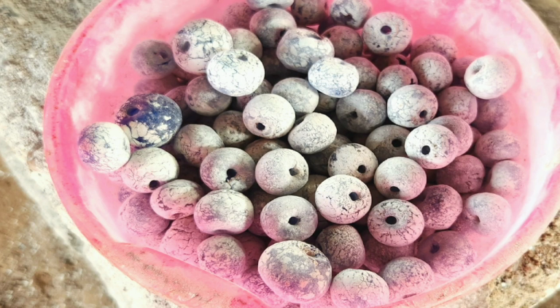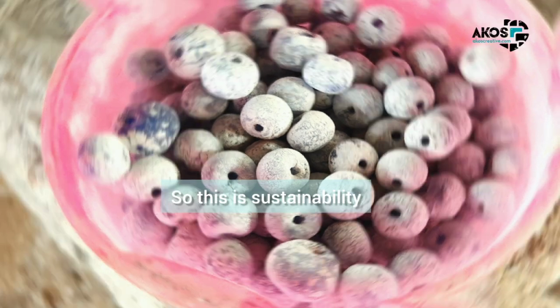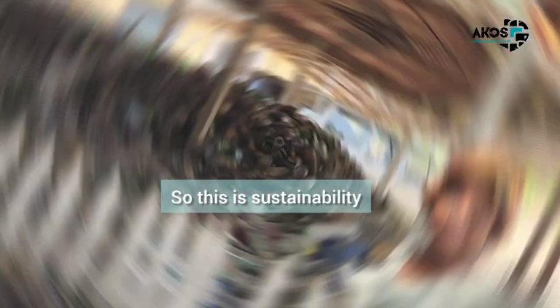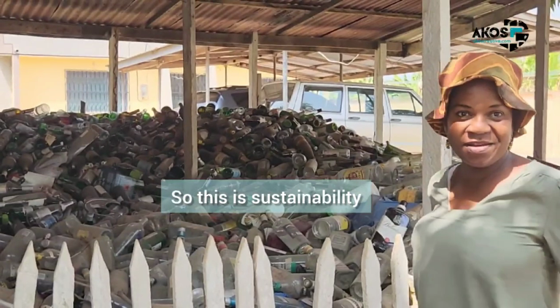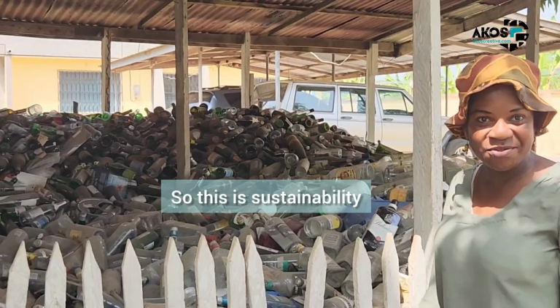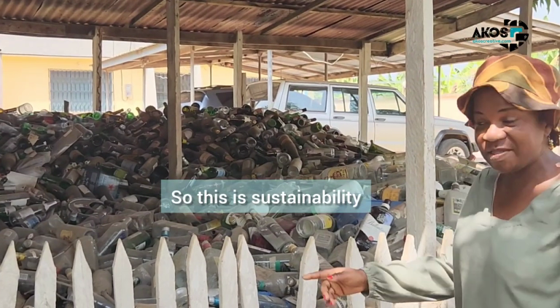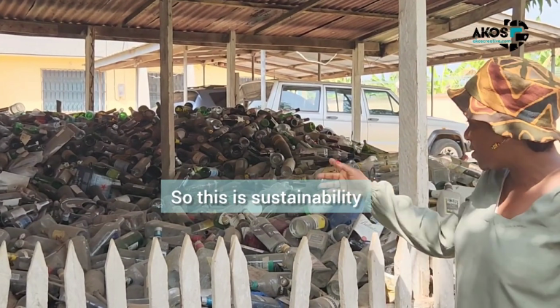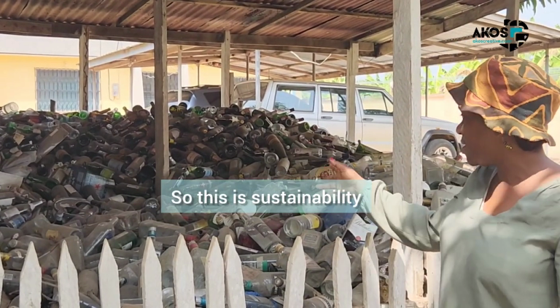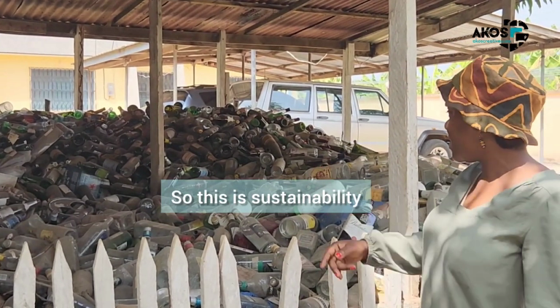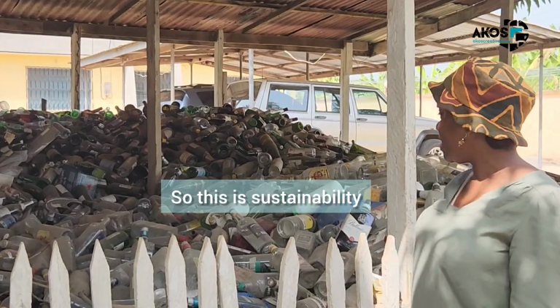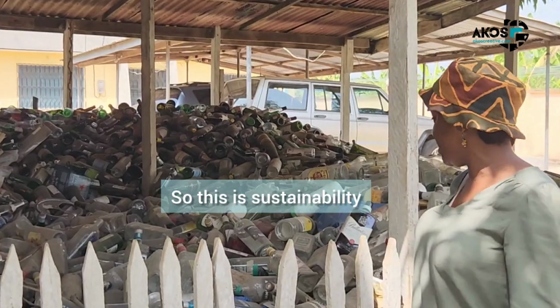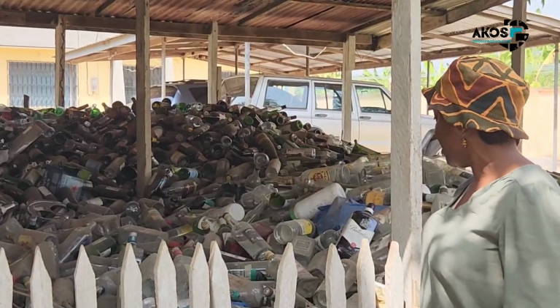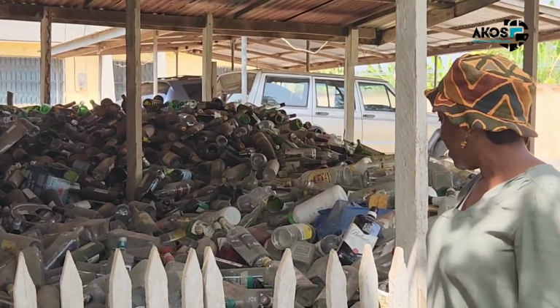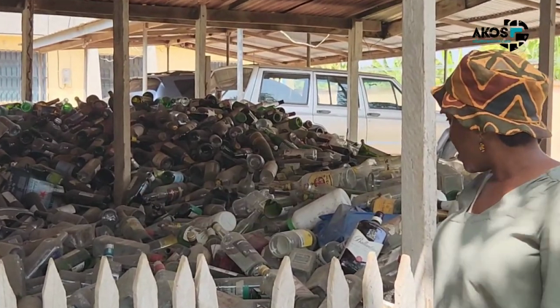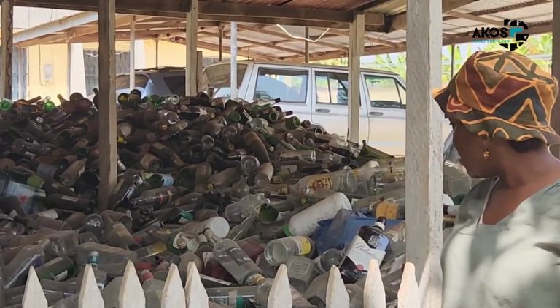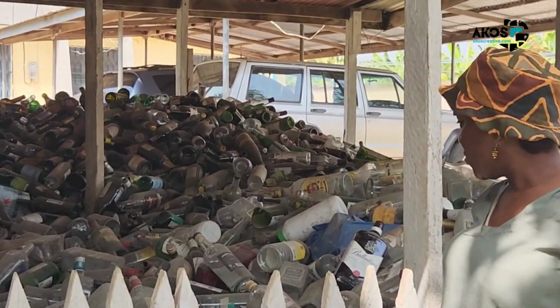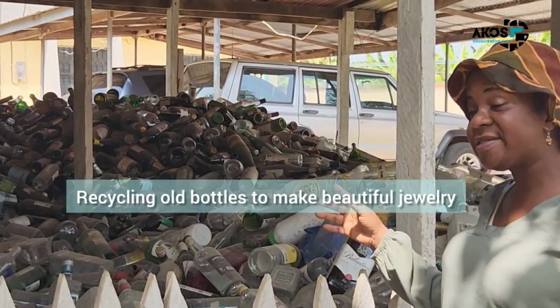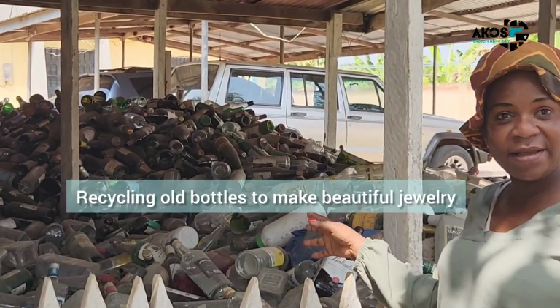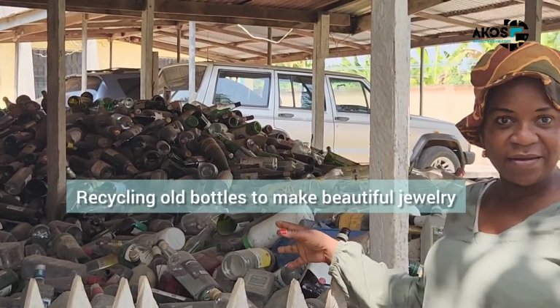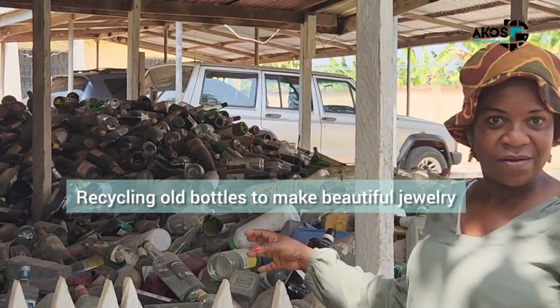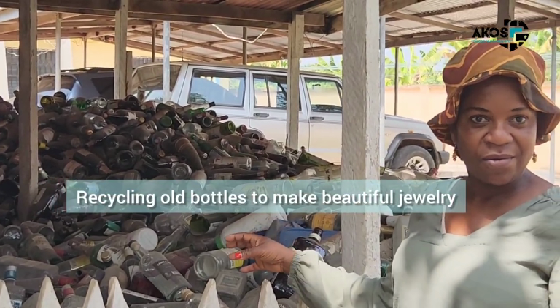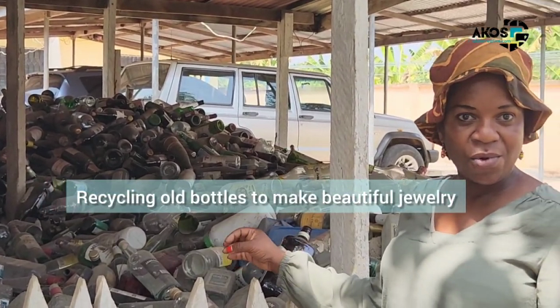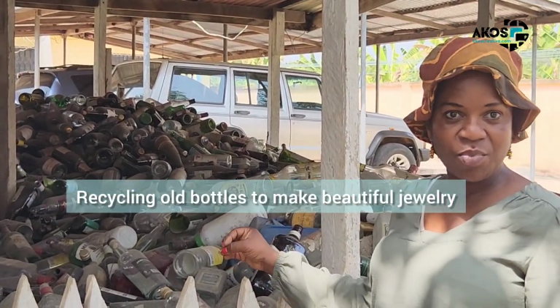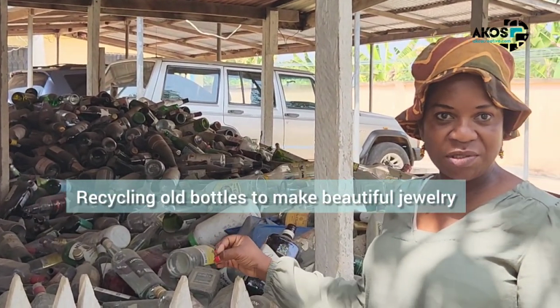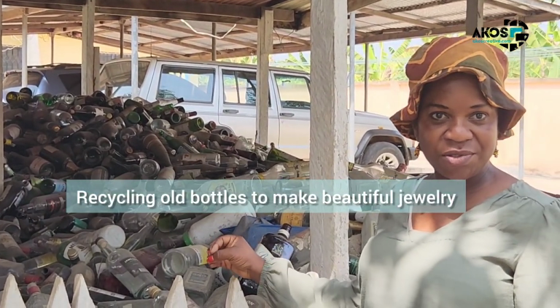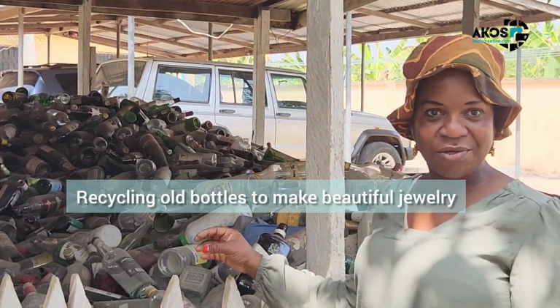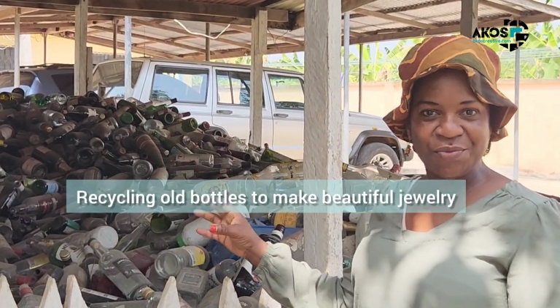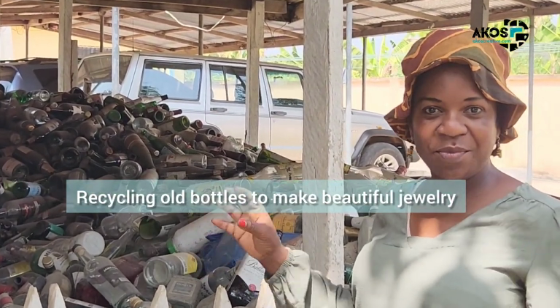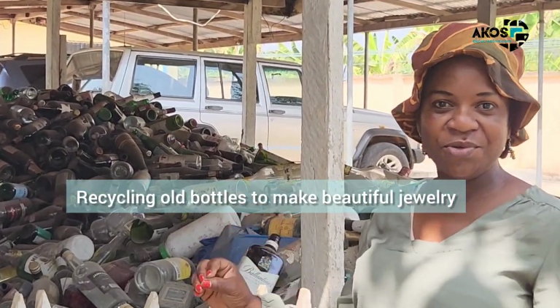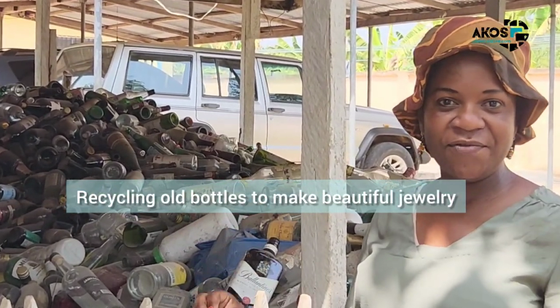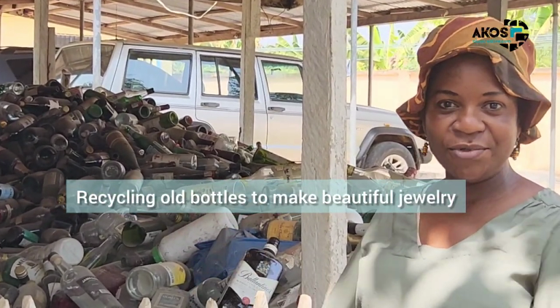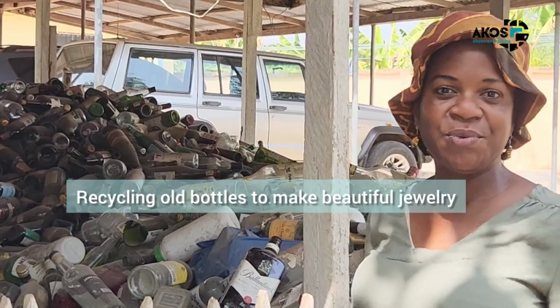So this is sustainability — recycling old bottles to make beautiful jewelry.